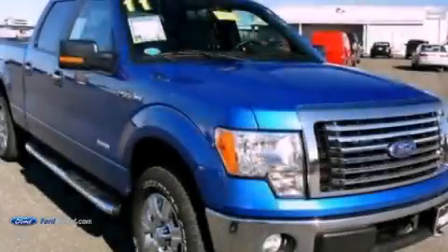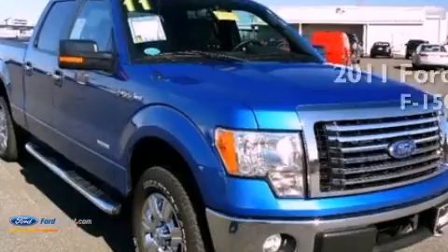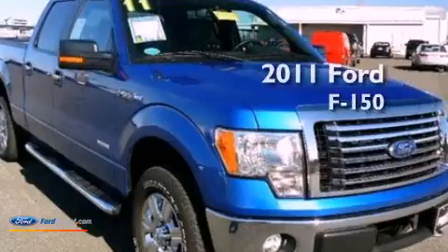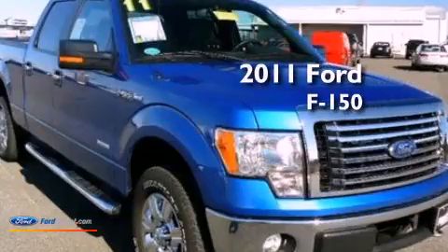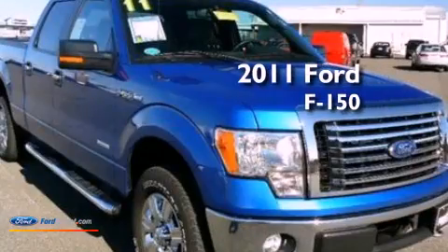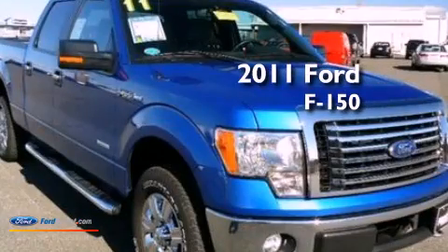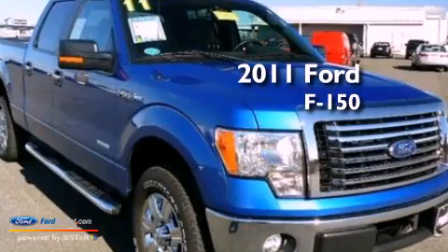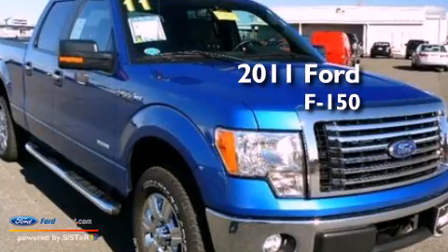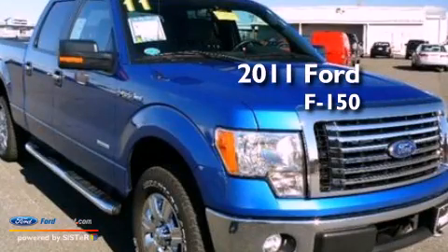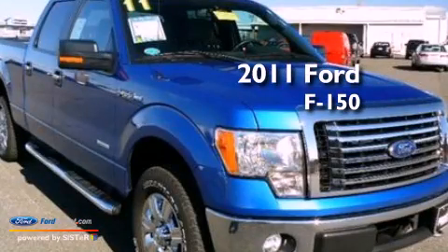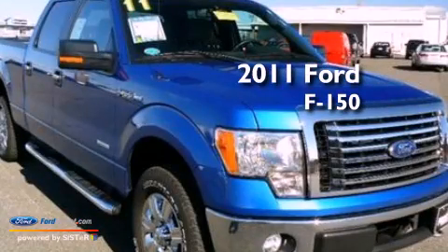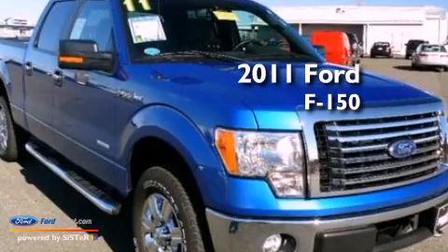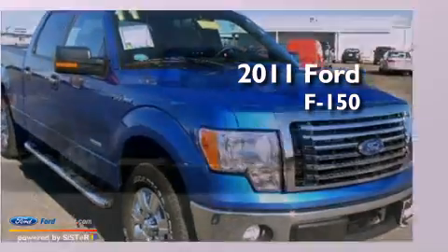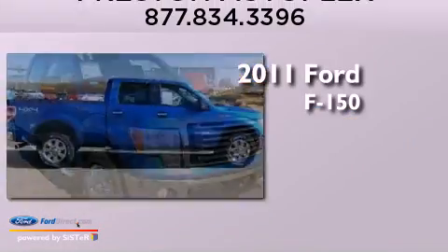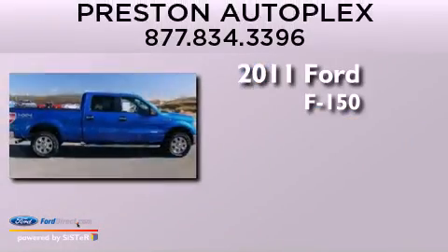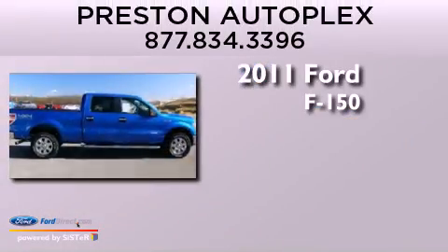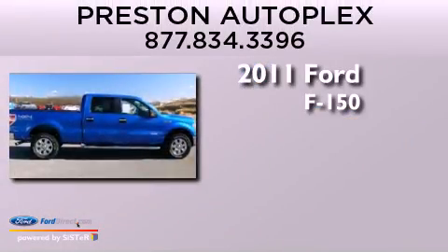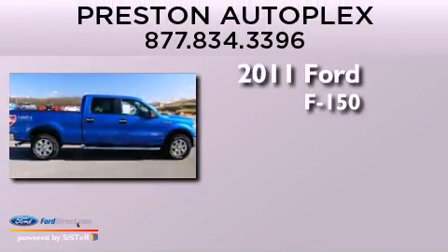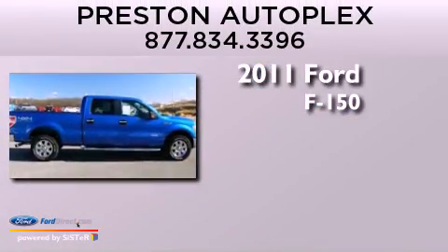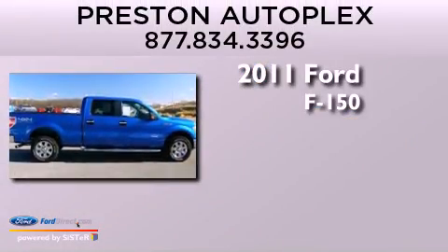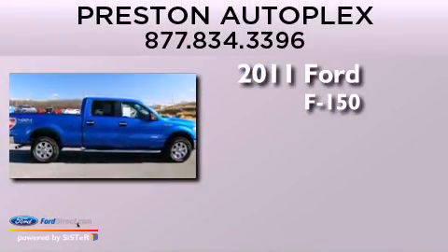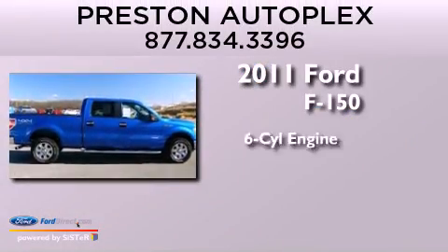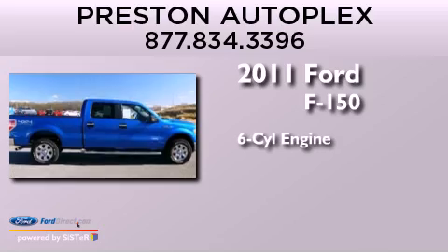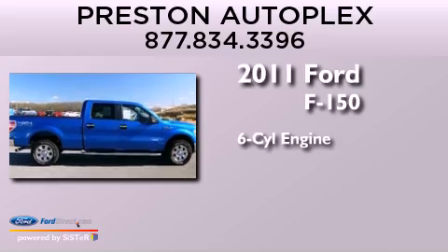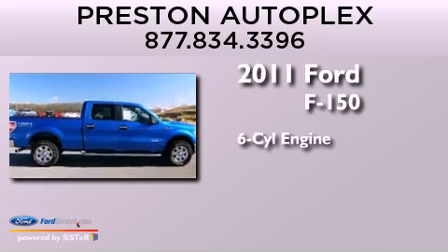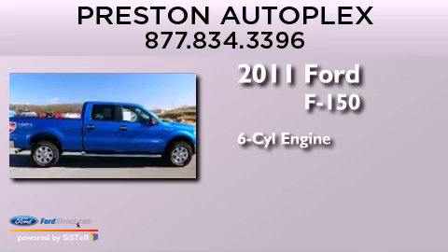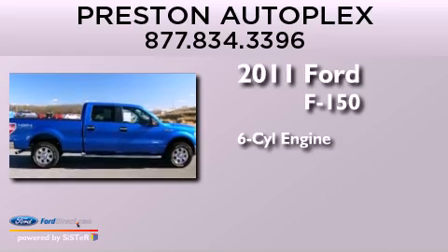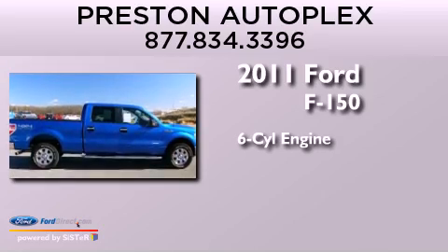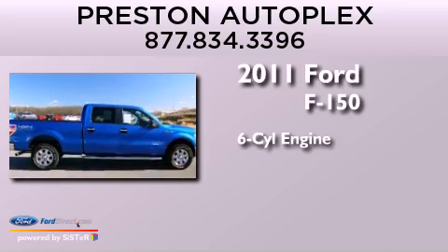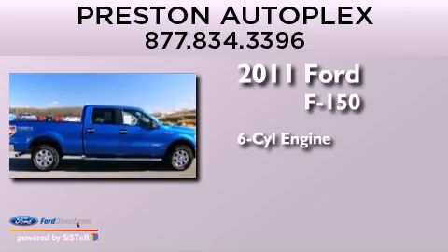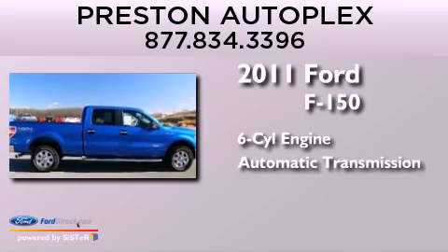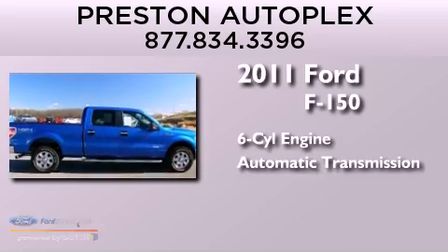This is a 2011 Ford F-150. It features a six-cylinder engine and an automatic transmission.